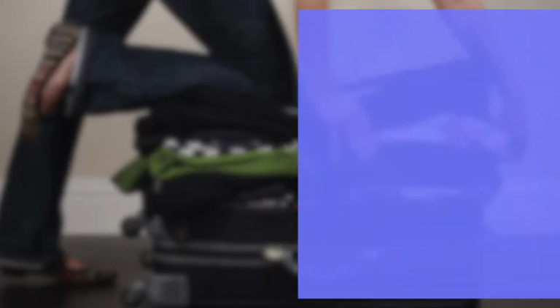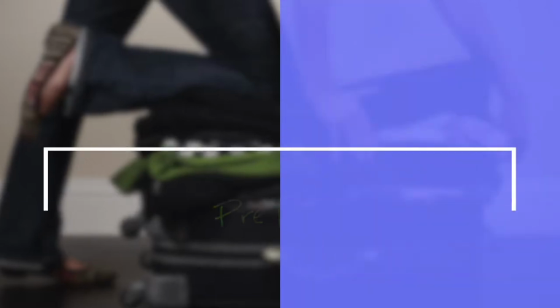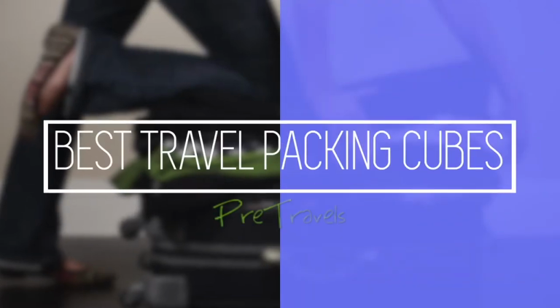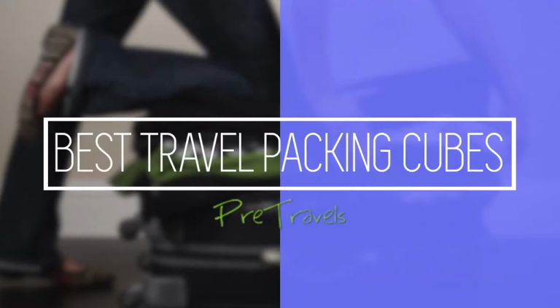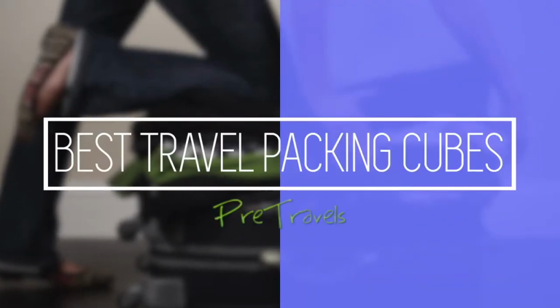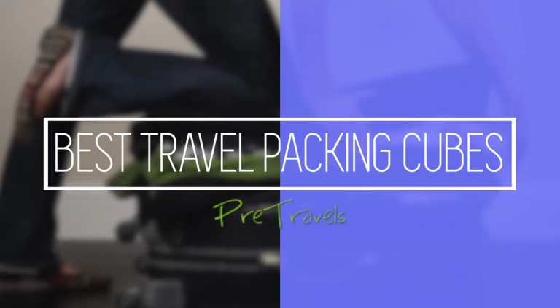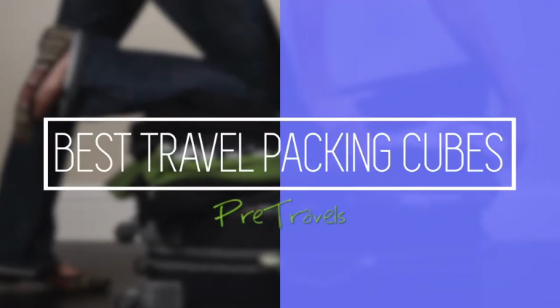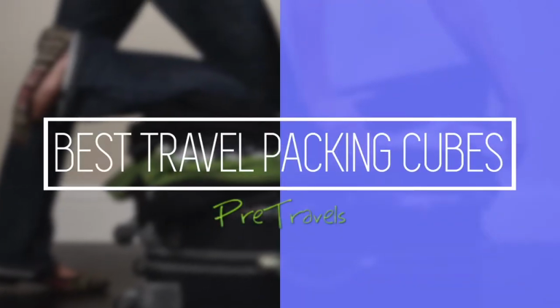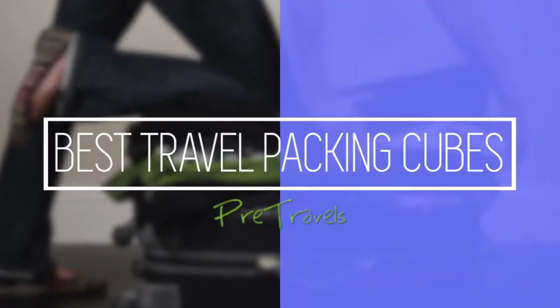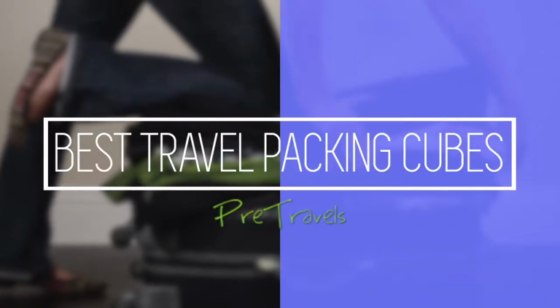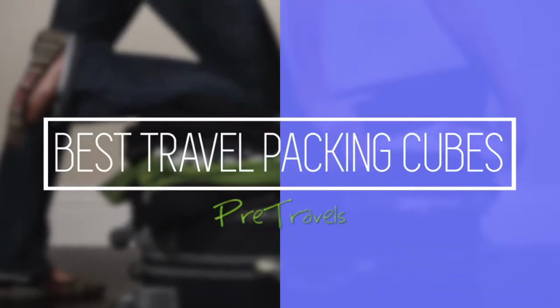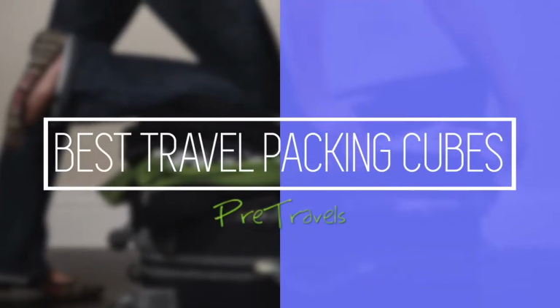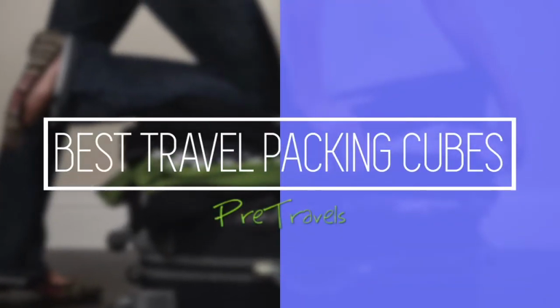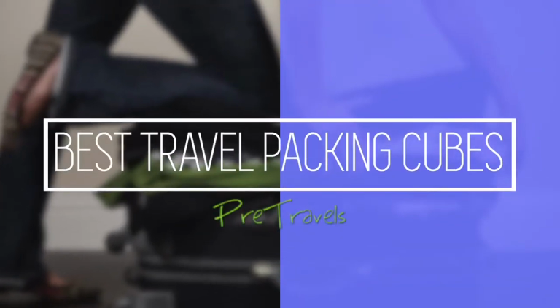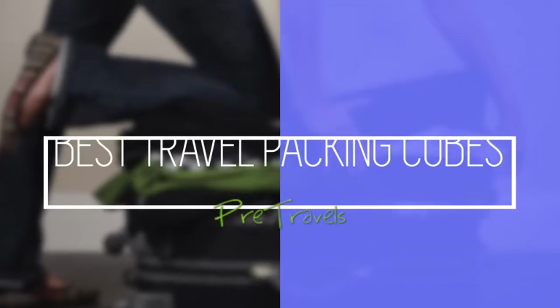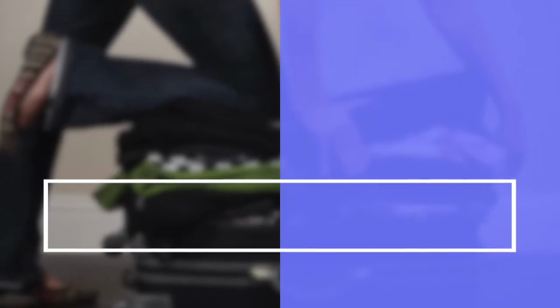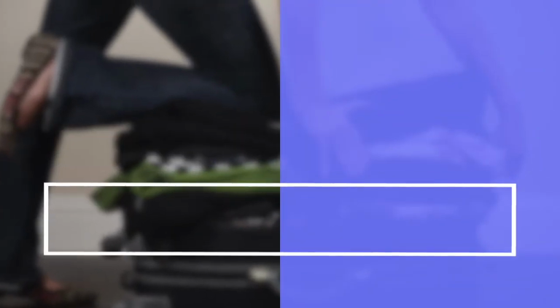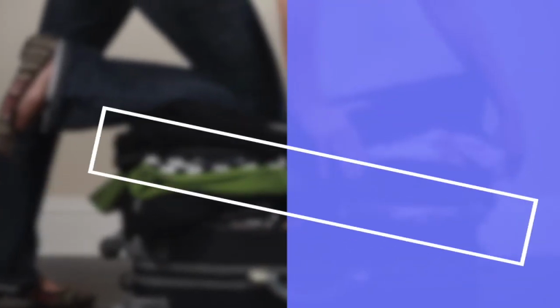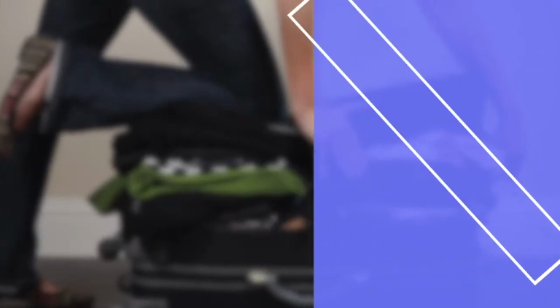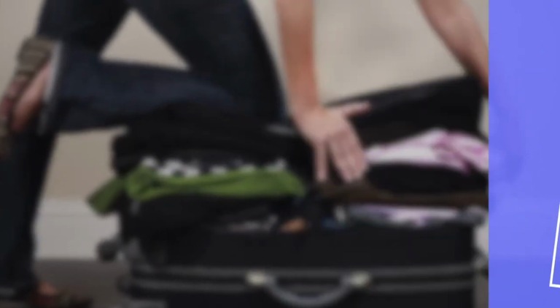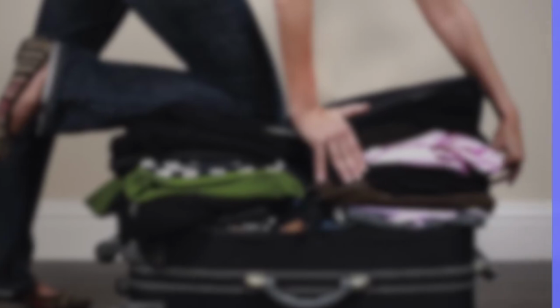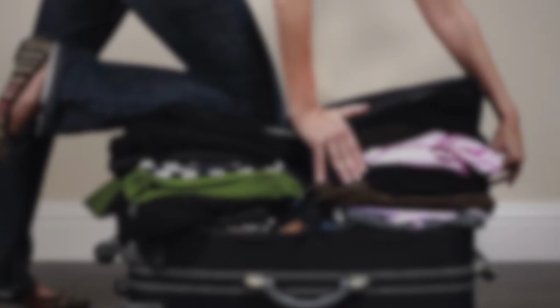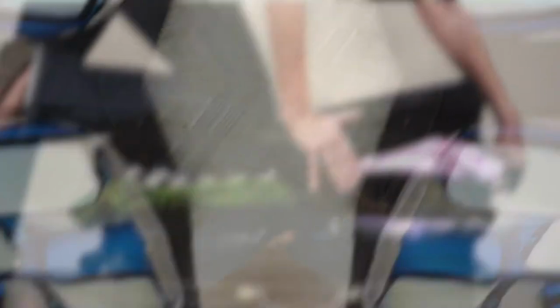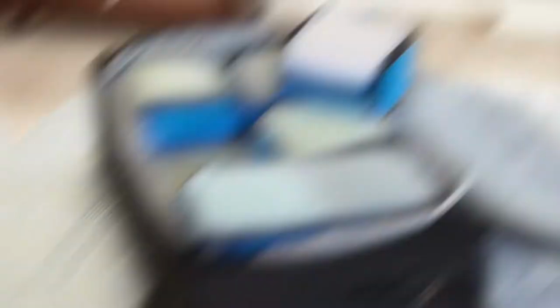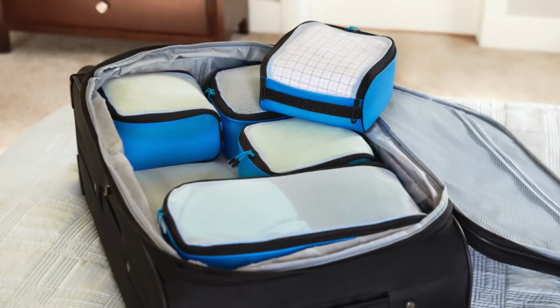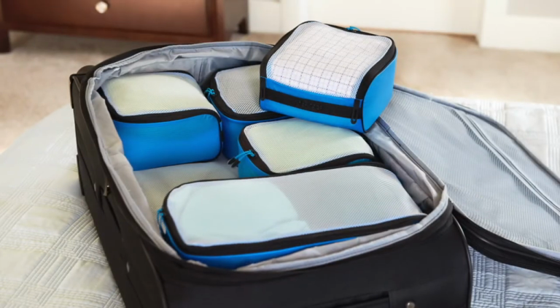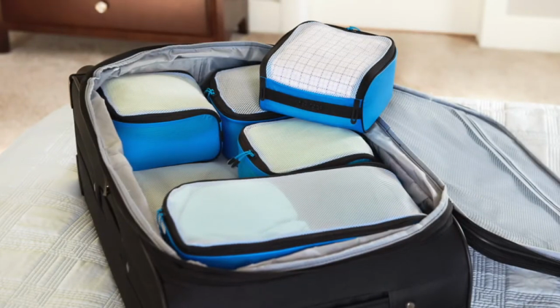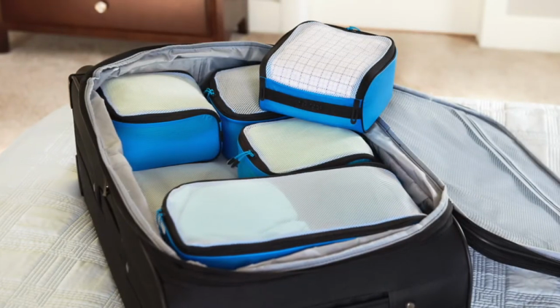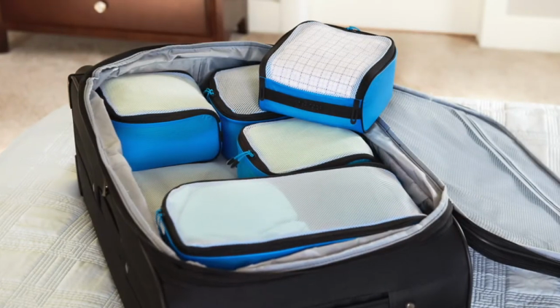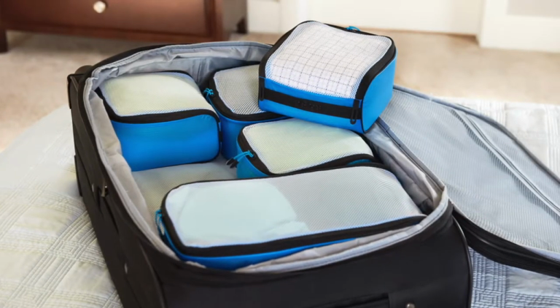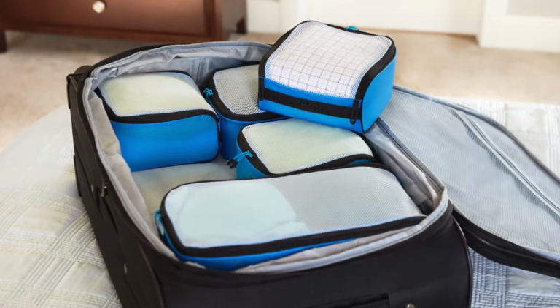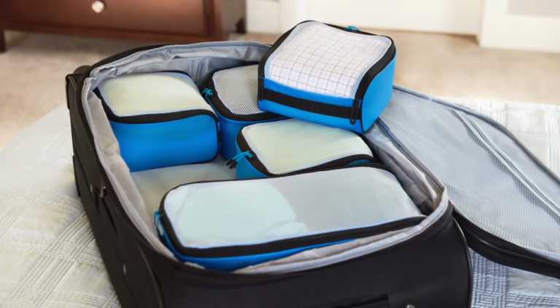Are you looking for a packing cube for your next travel adventure? At Pre-Travels, we've researched the best packing cubes and put them together in this video.